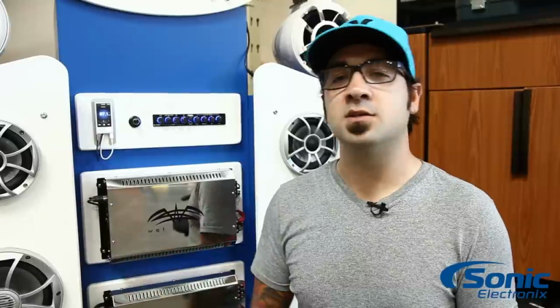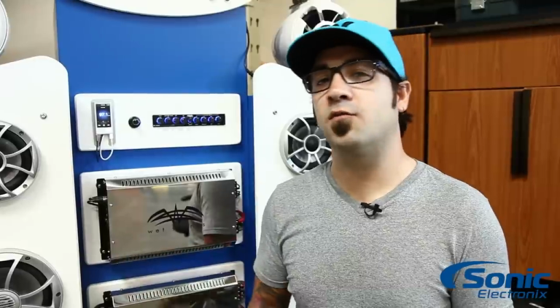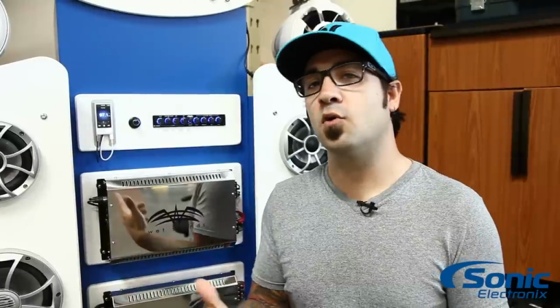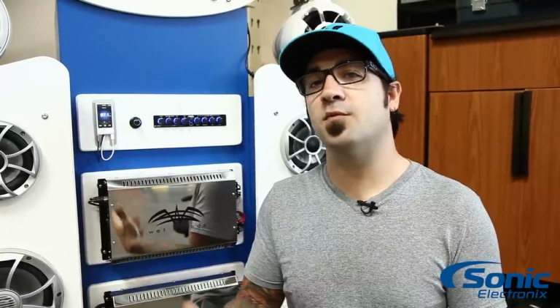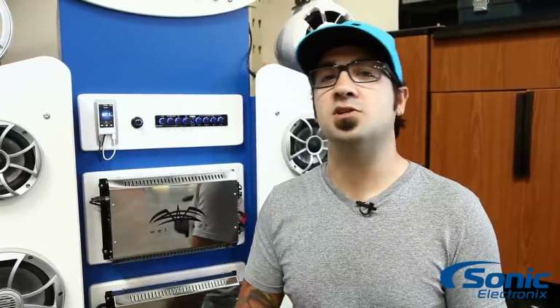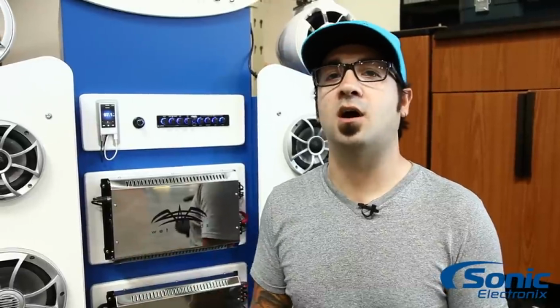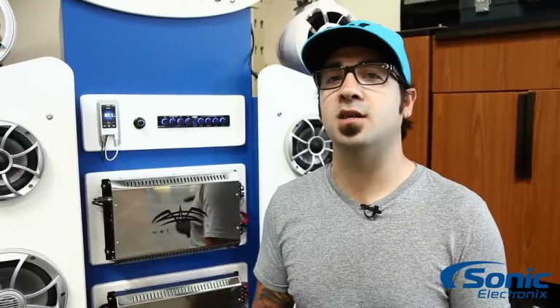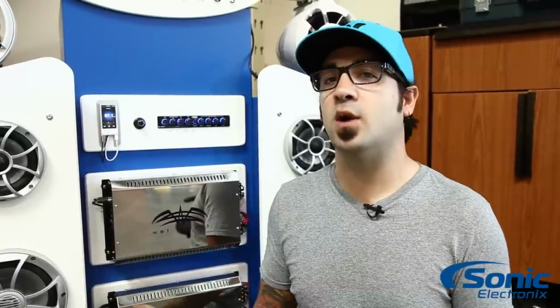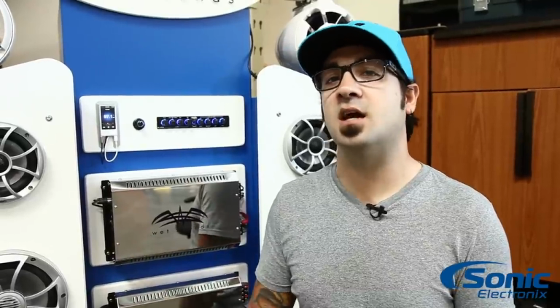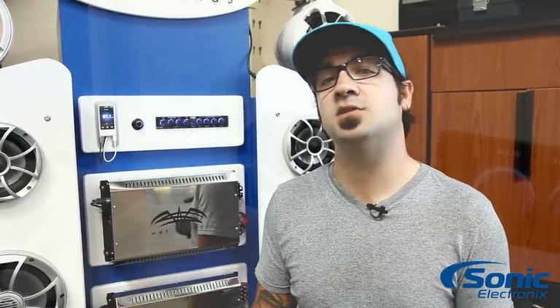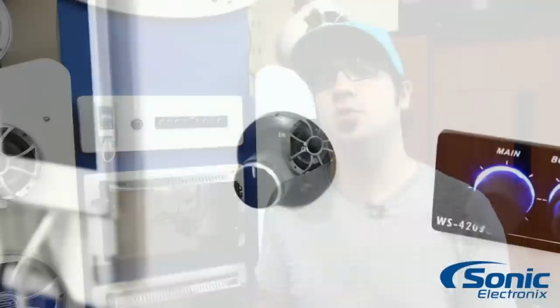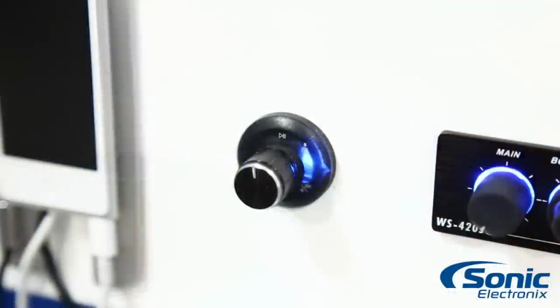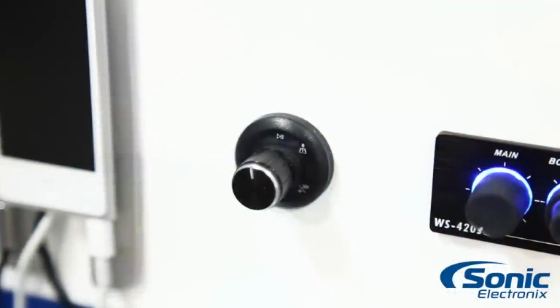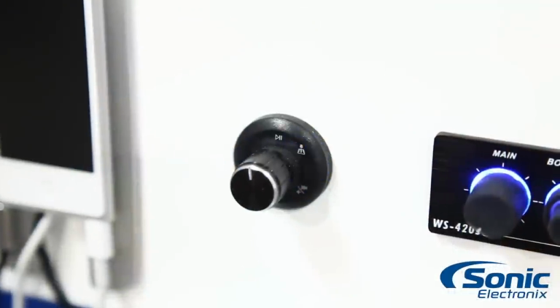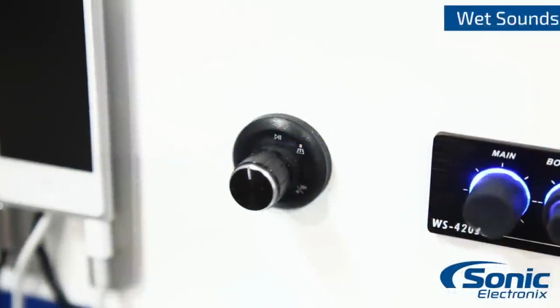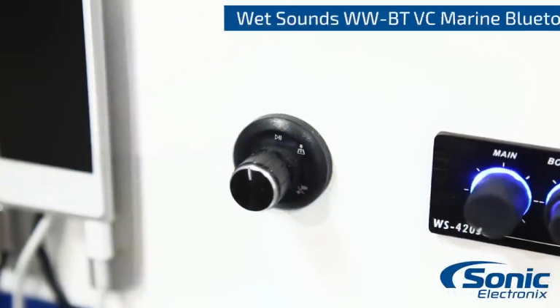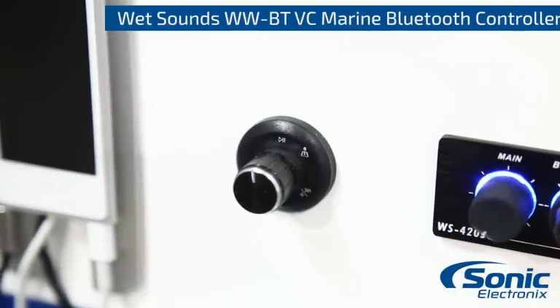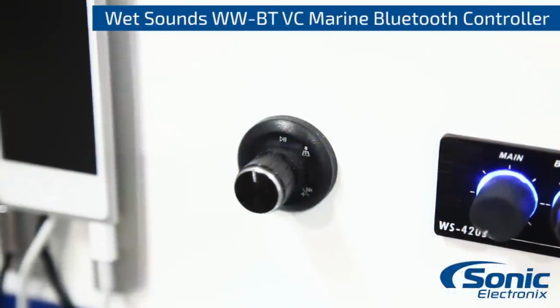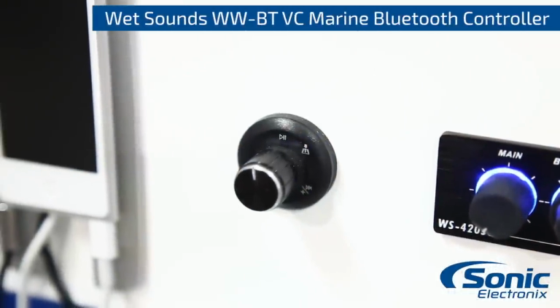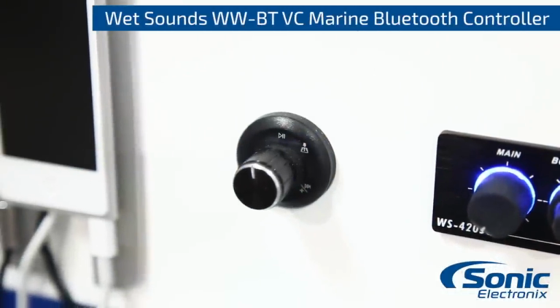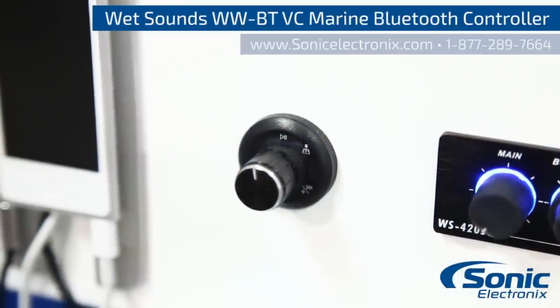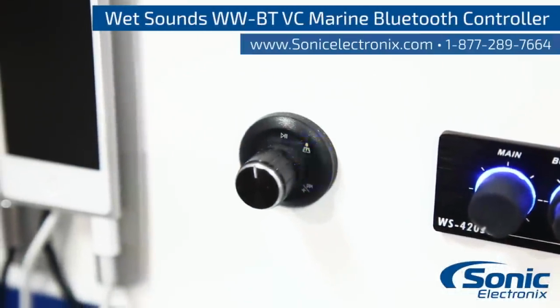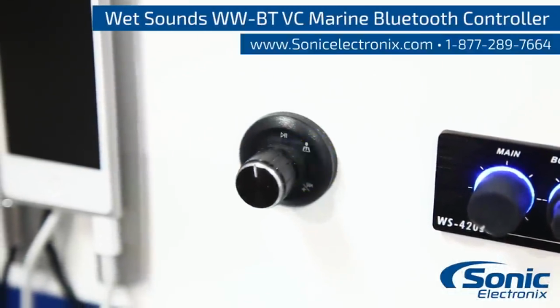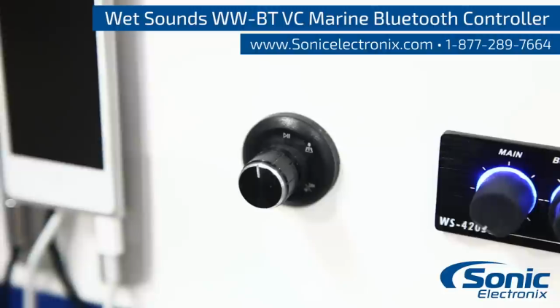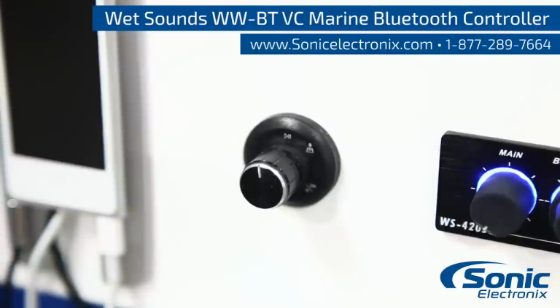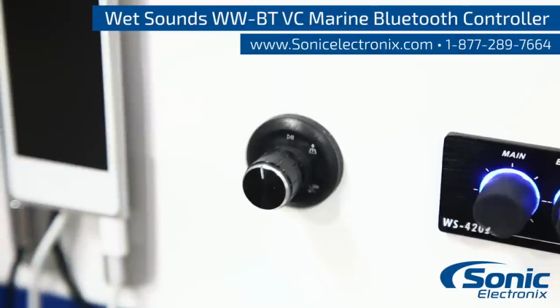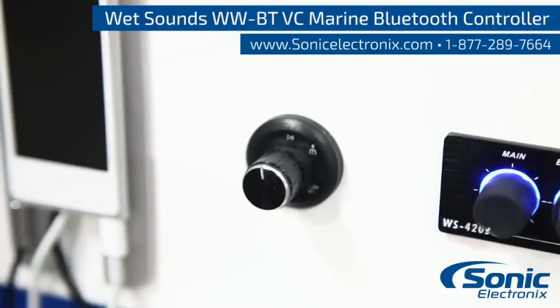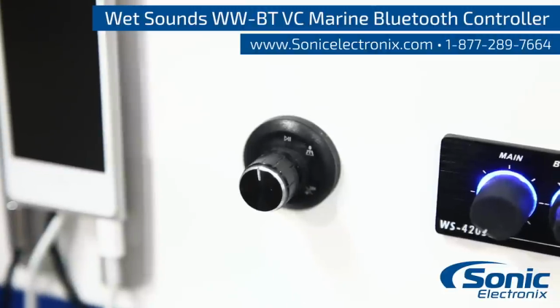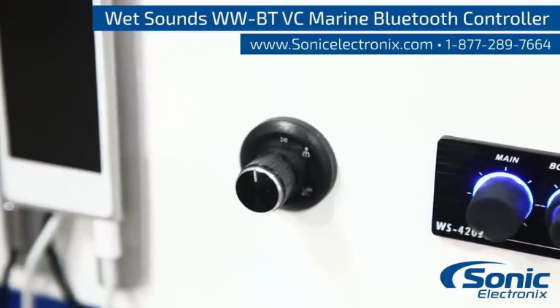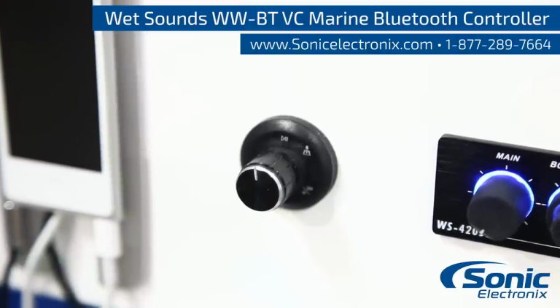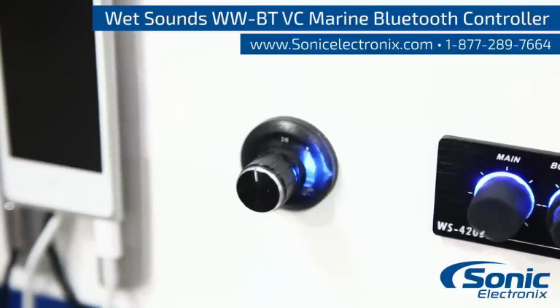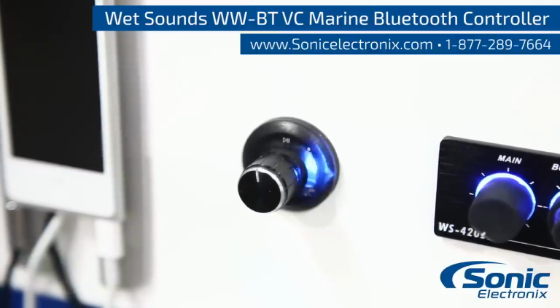For more information on the Wet Sounds WWBT-VC, be sure to check out SonicElectronics.com.